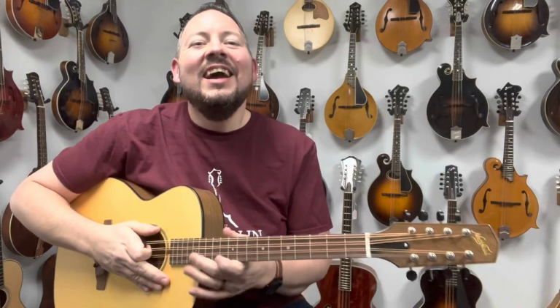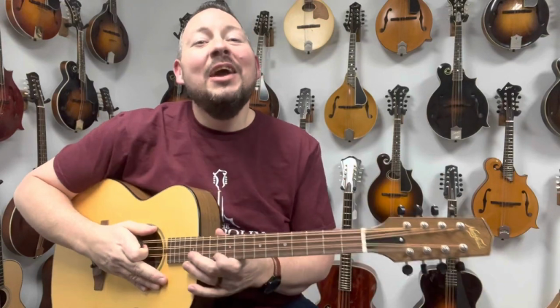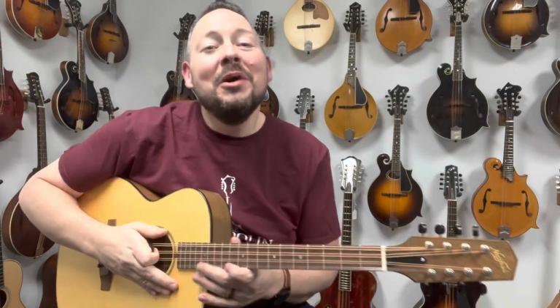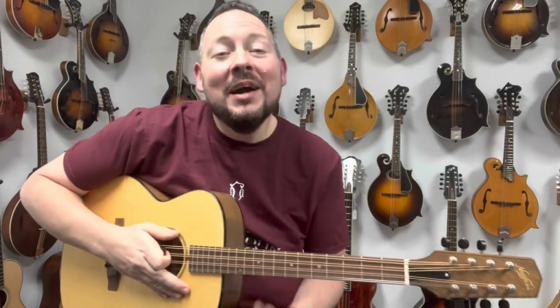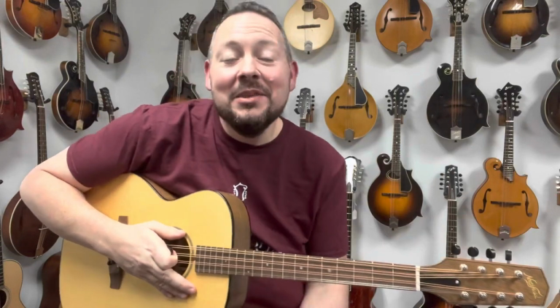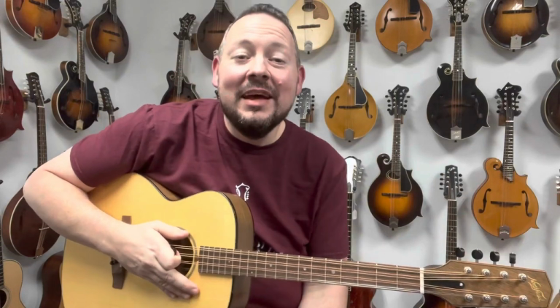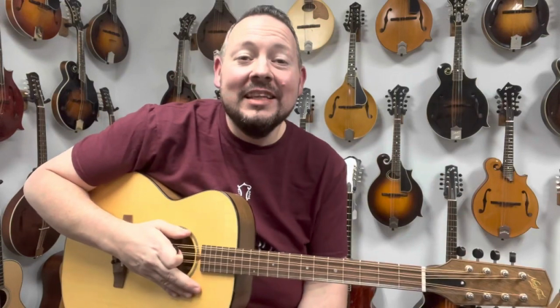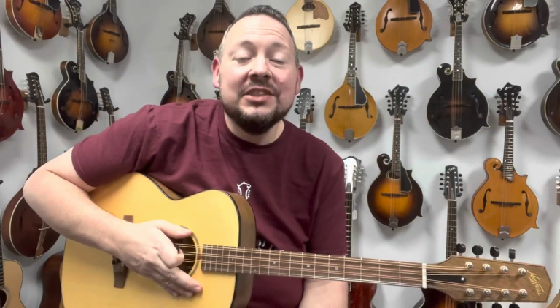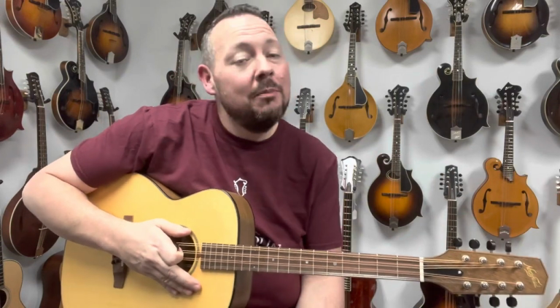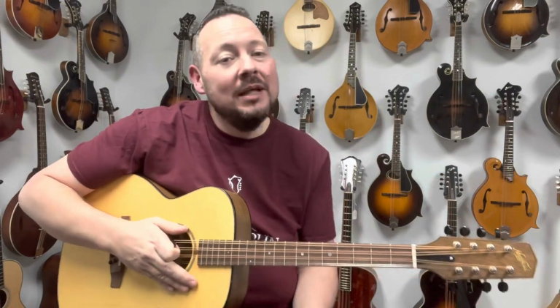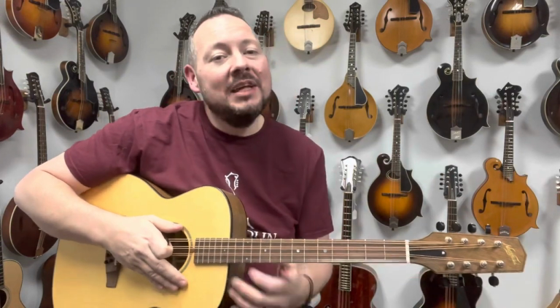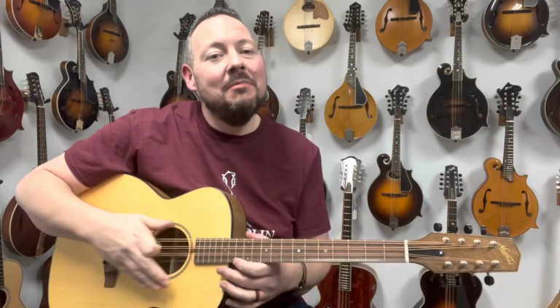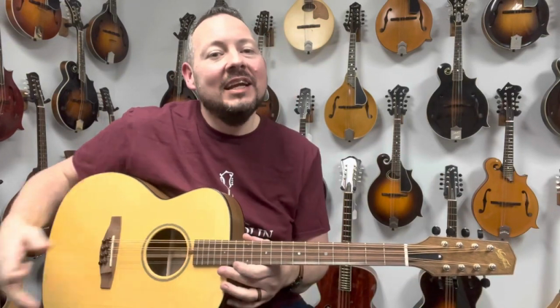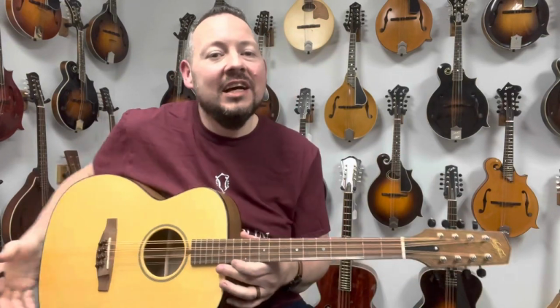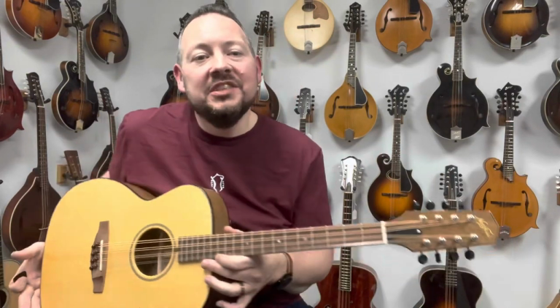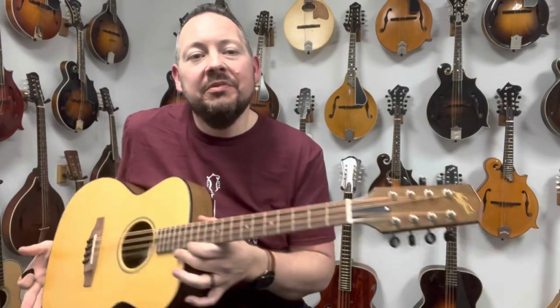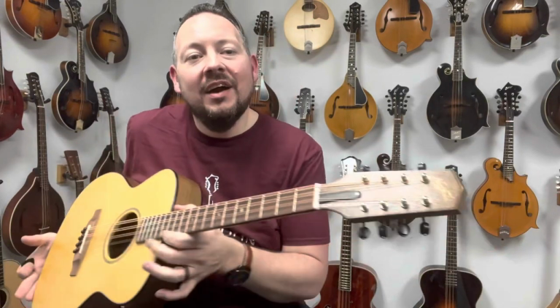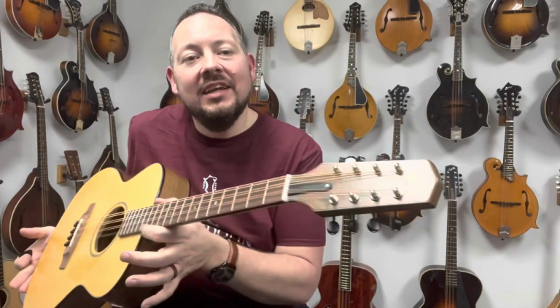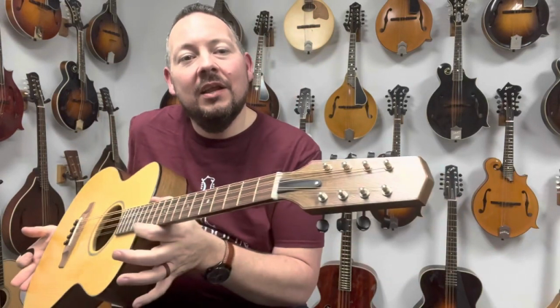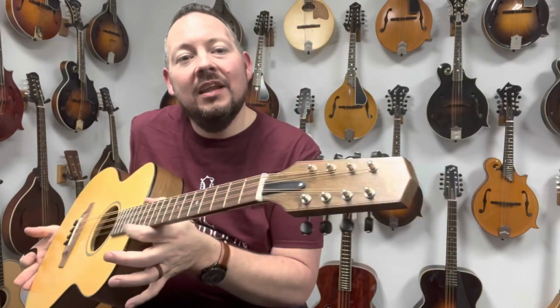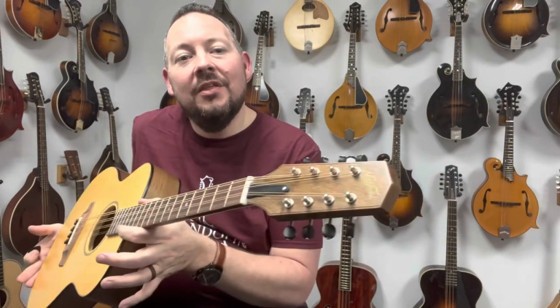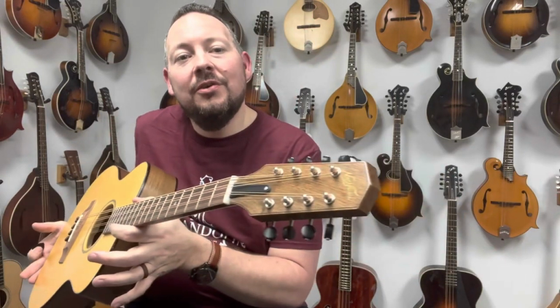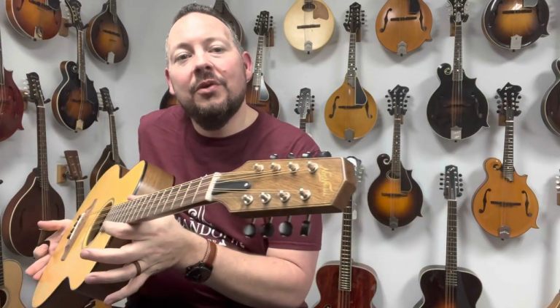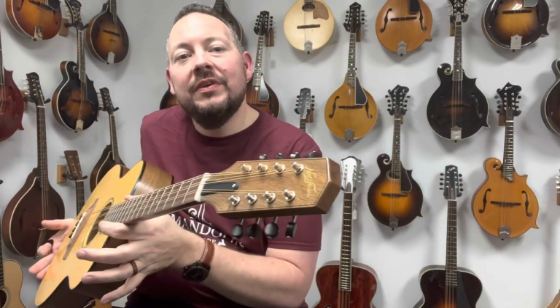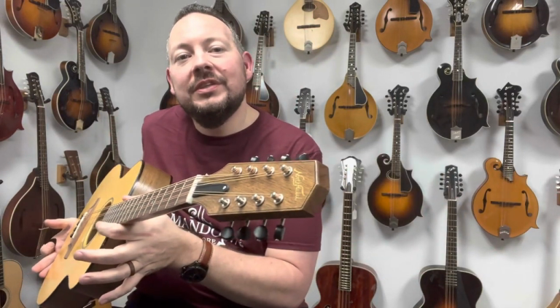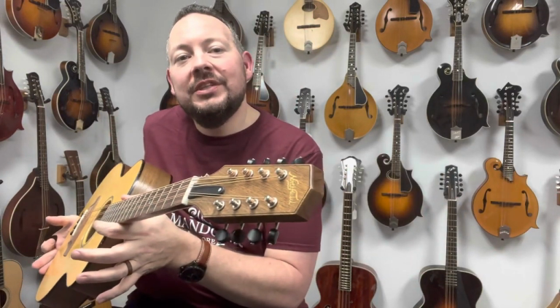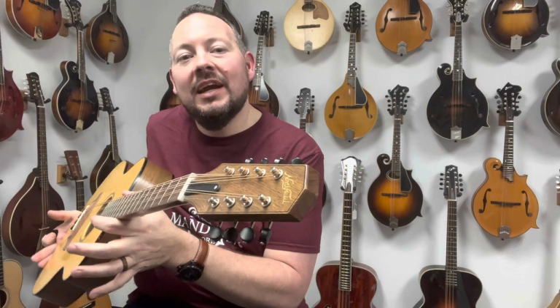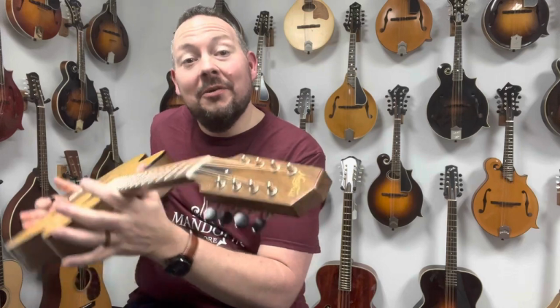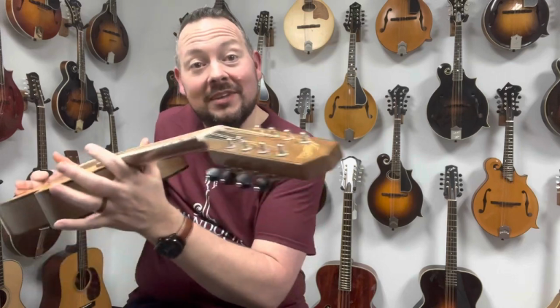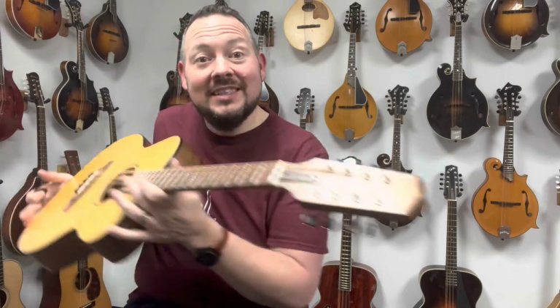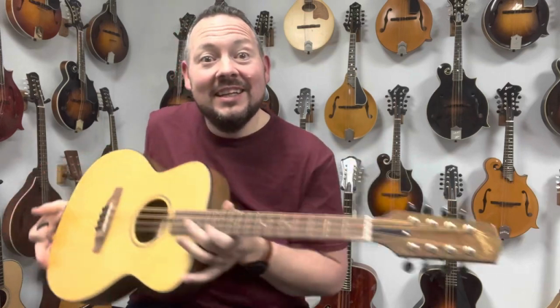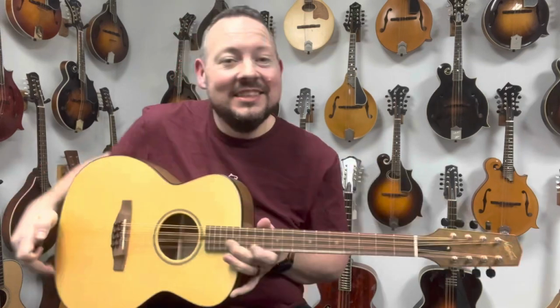Hey, welcome back to the Mandolin Store. My name is Adam McIntosh and we've got yet another one I want to be able to check out. Let's take a listen.